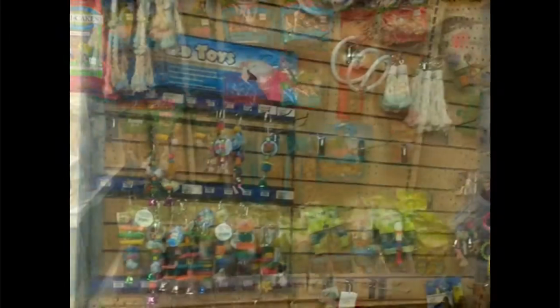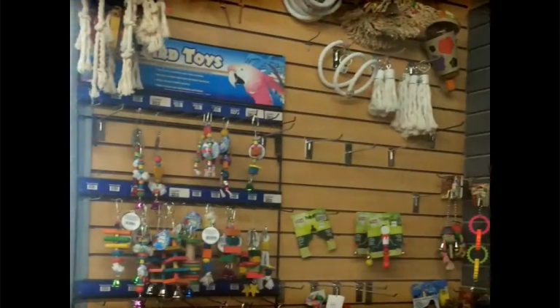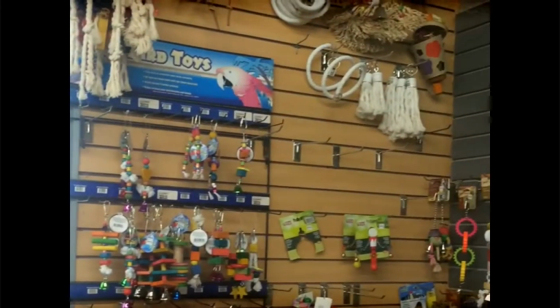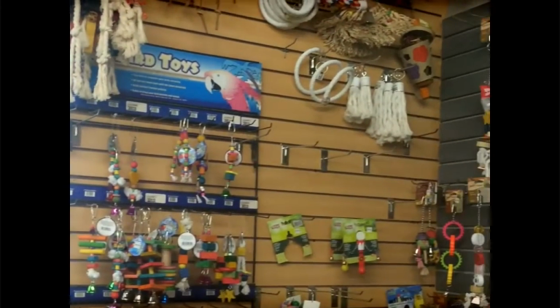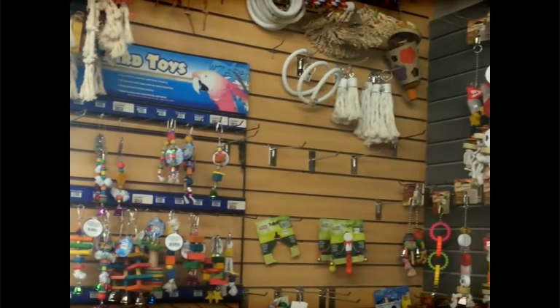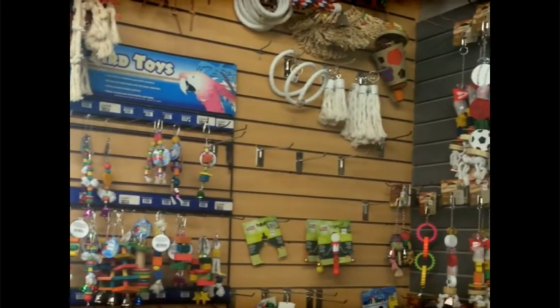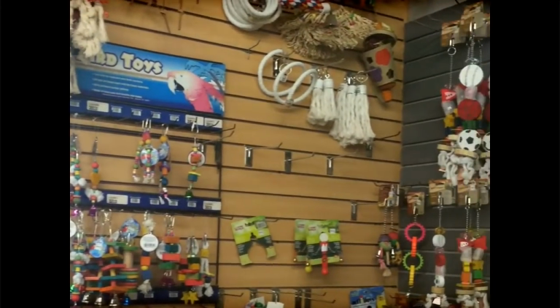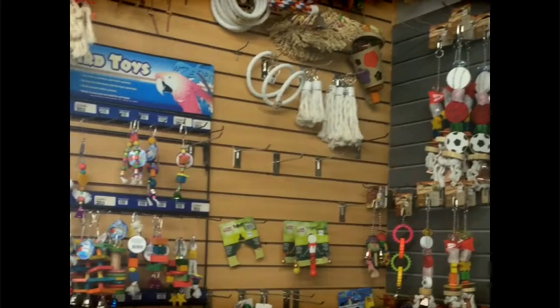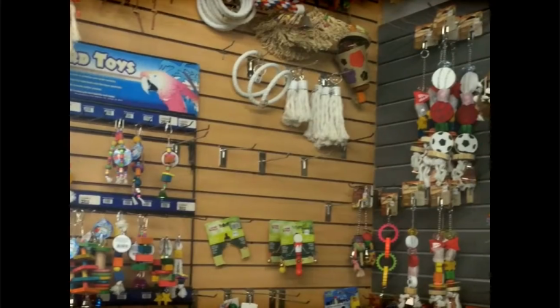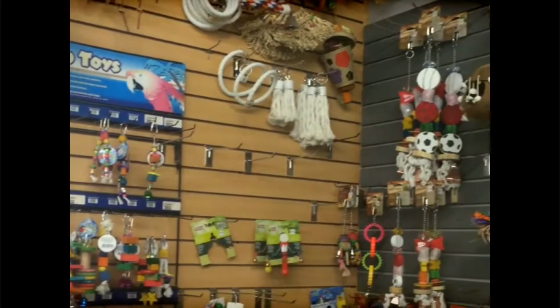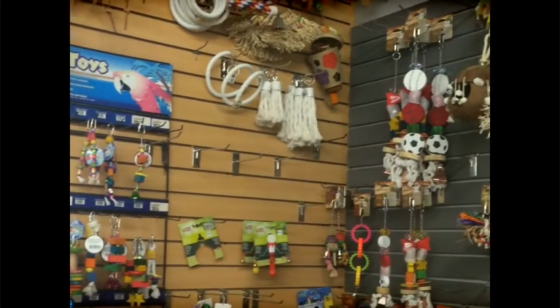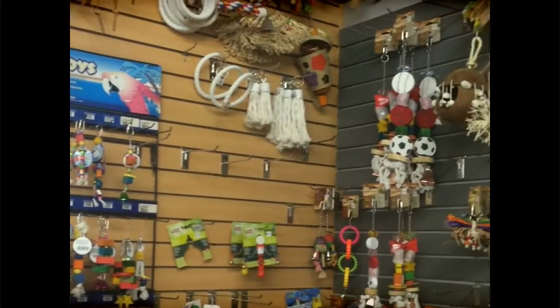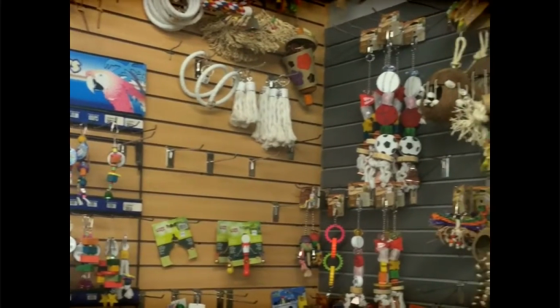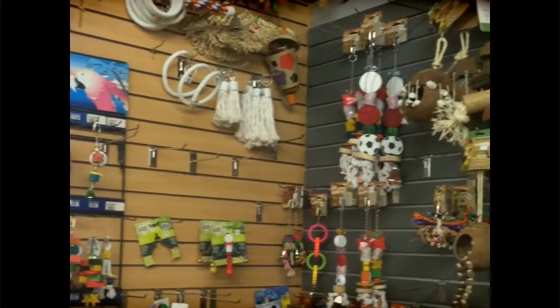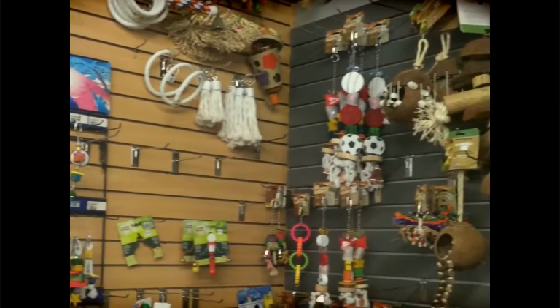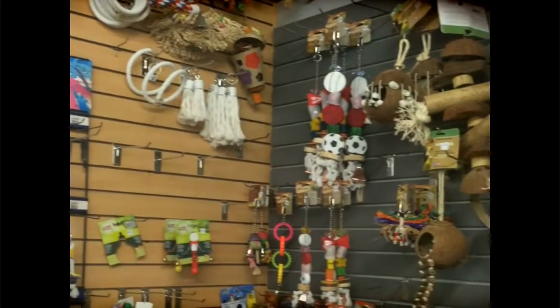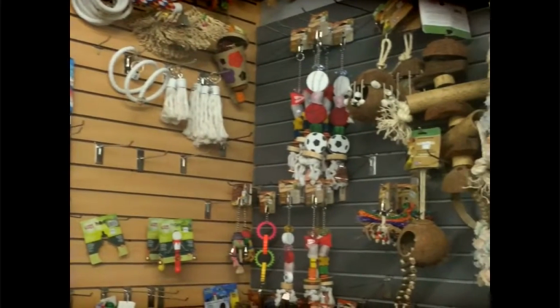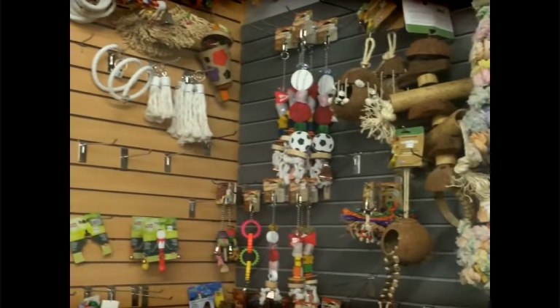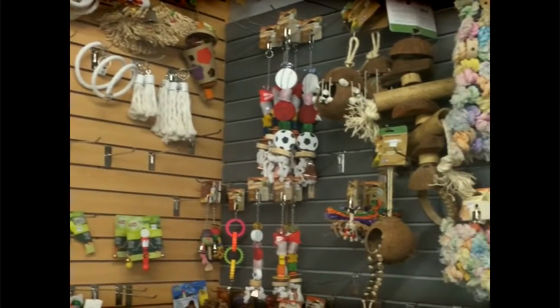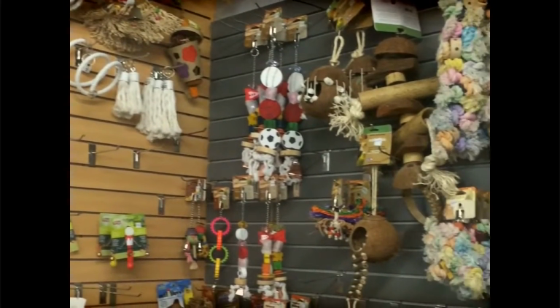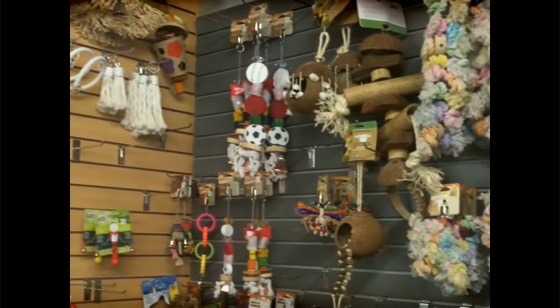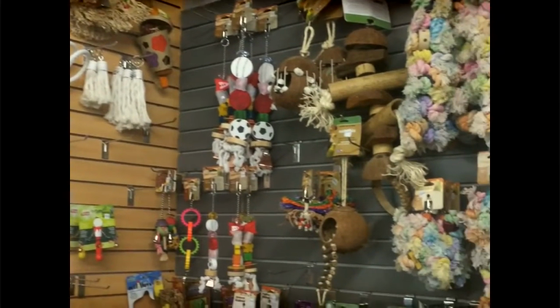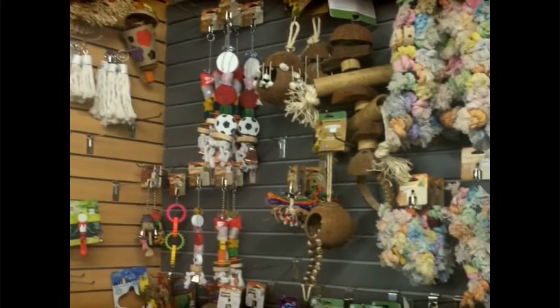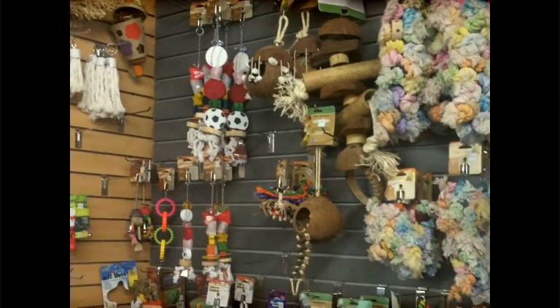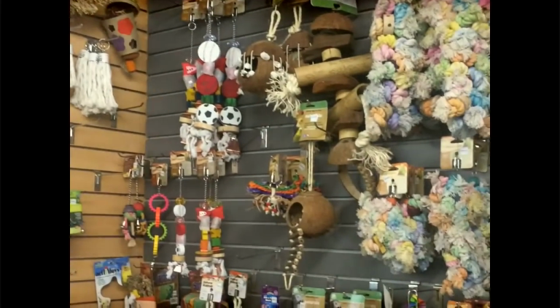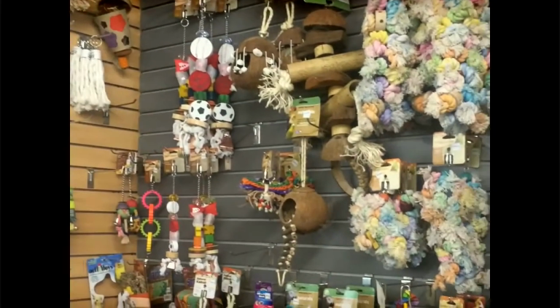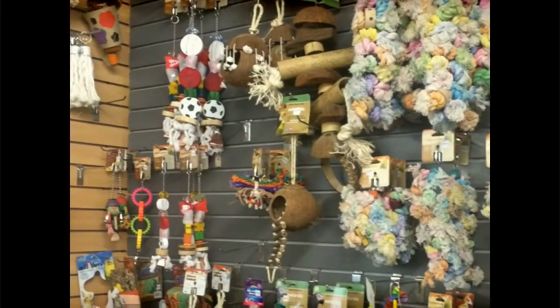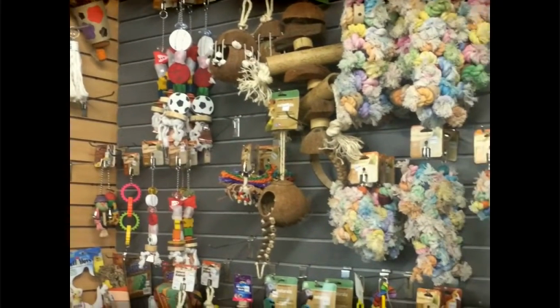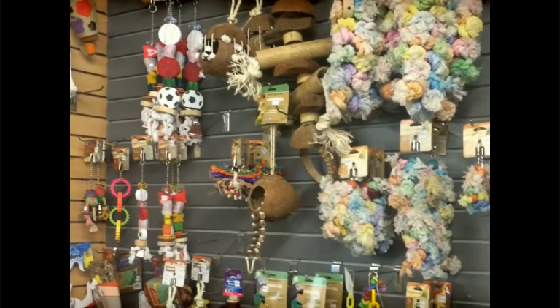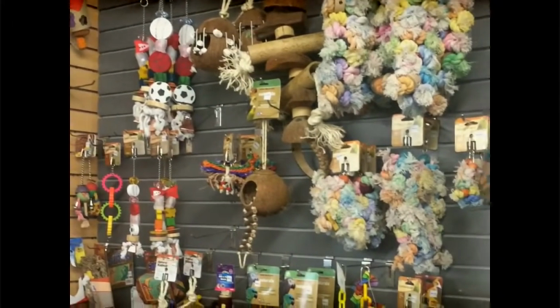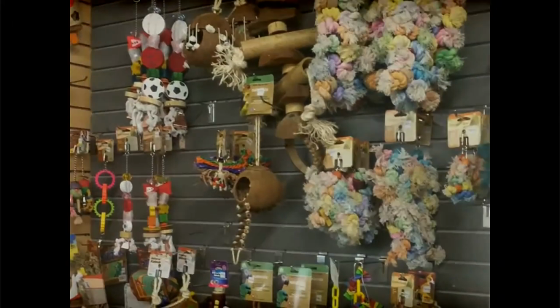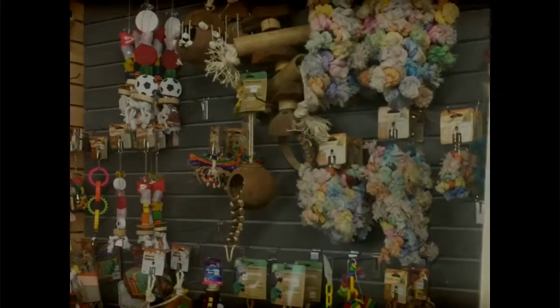As always, when you're down here, check out the toys — got some great ones in stock. Come check us out at Sierra Fish and Pet.